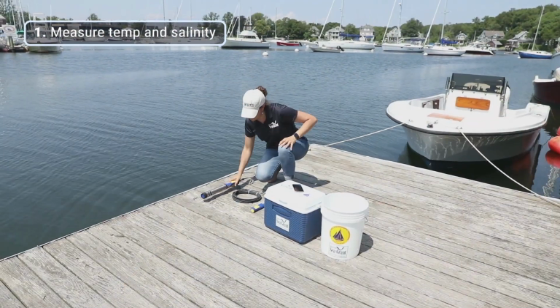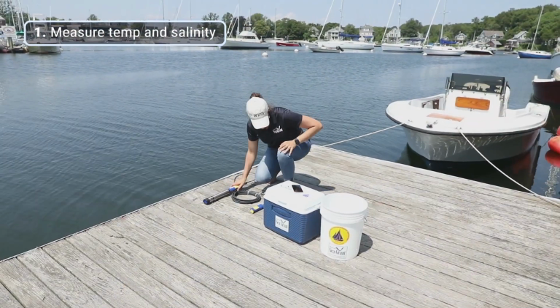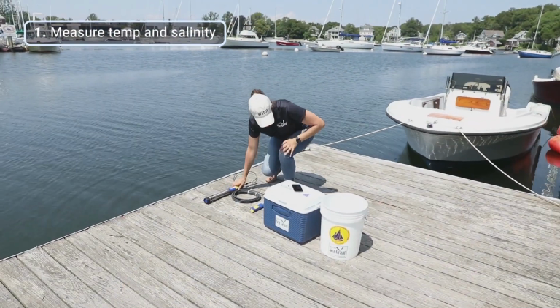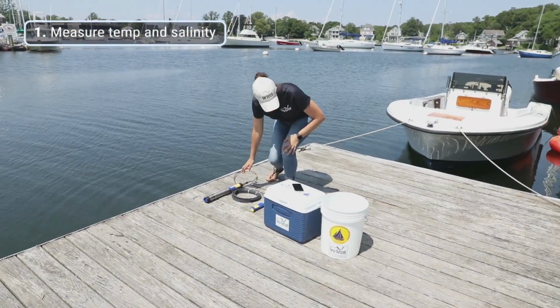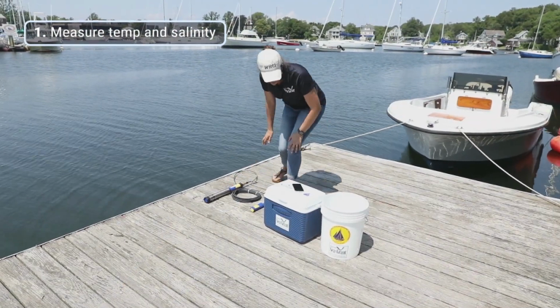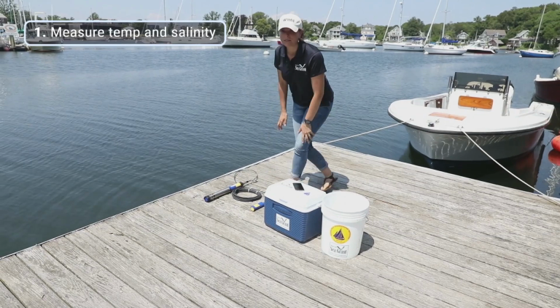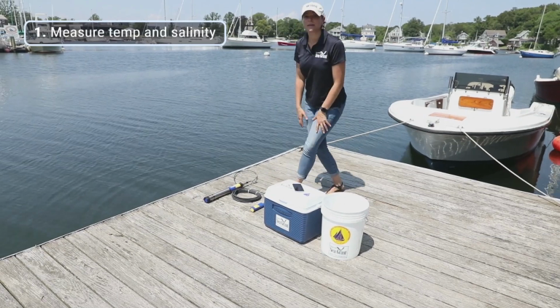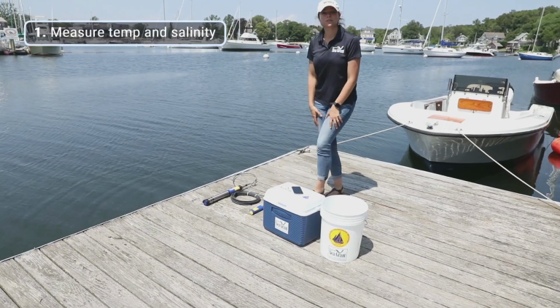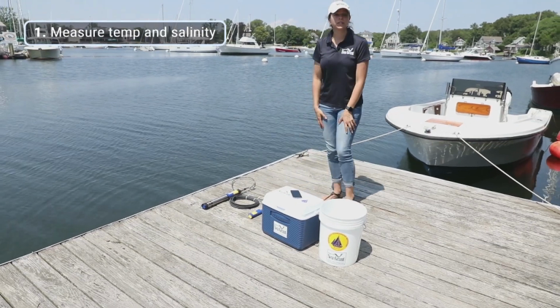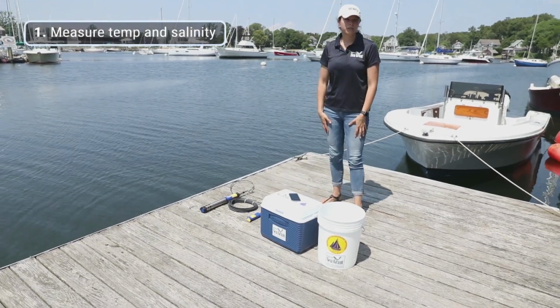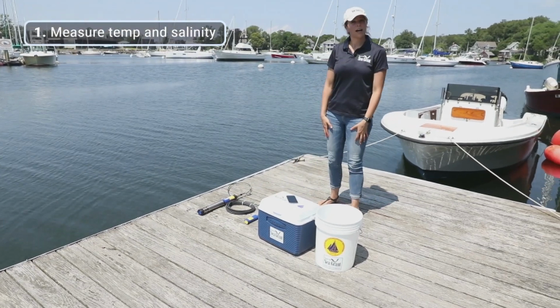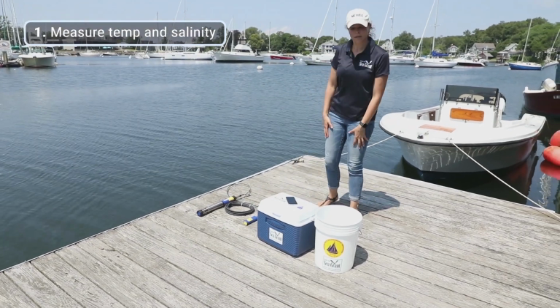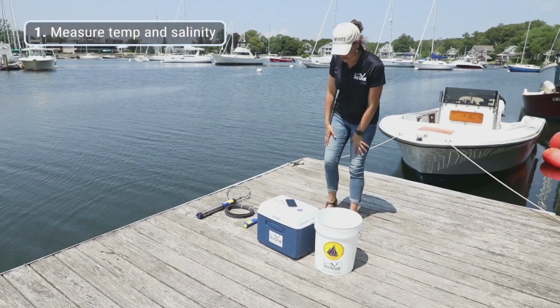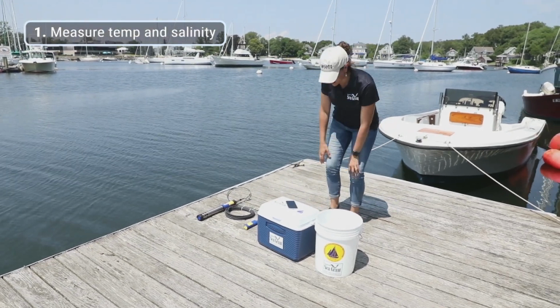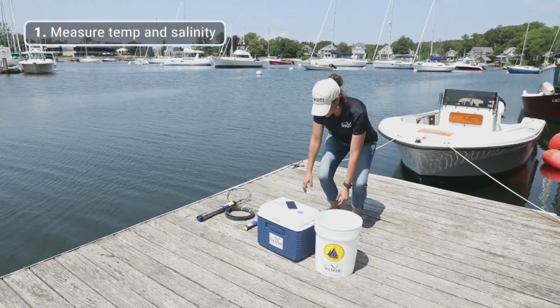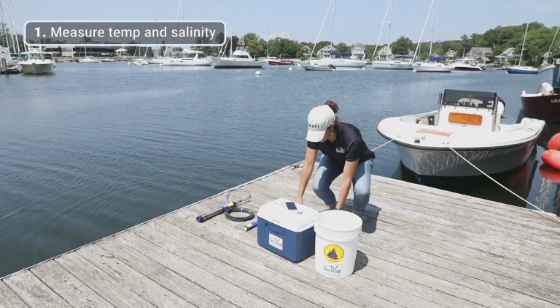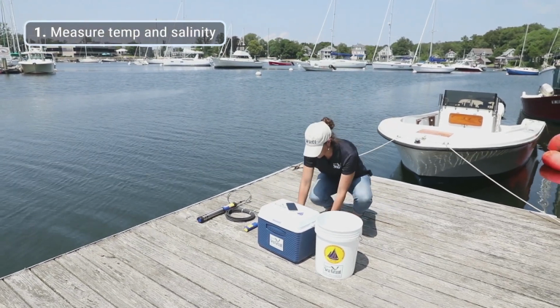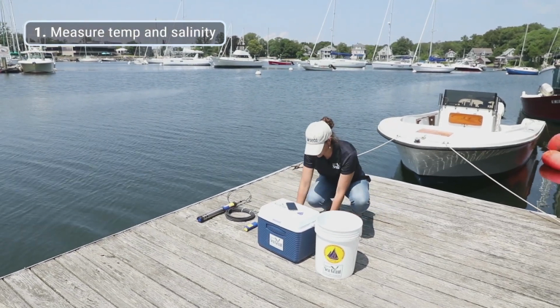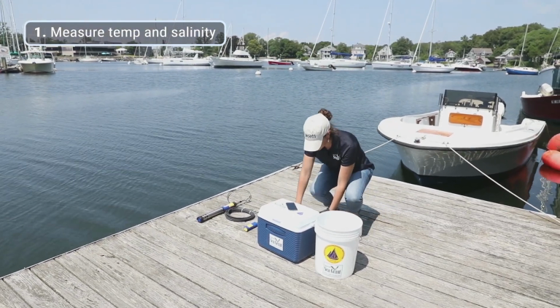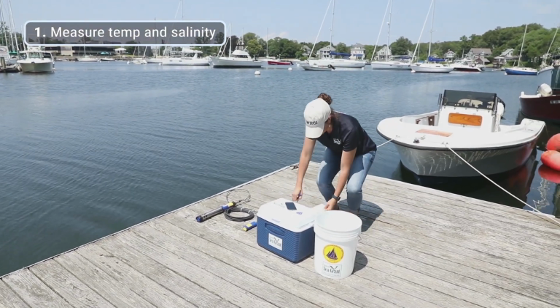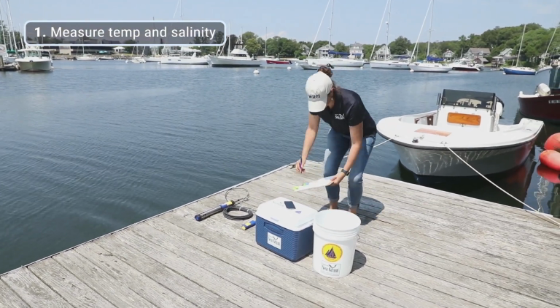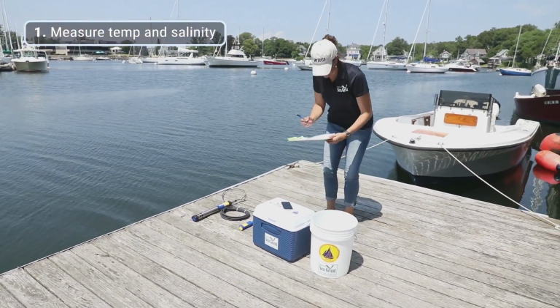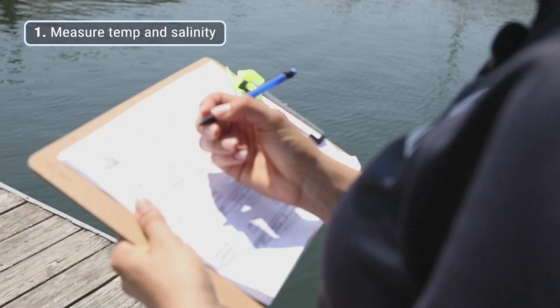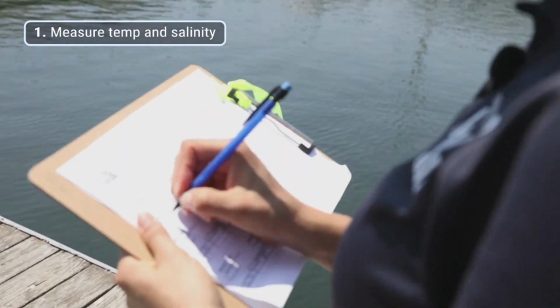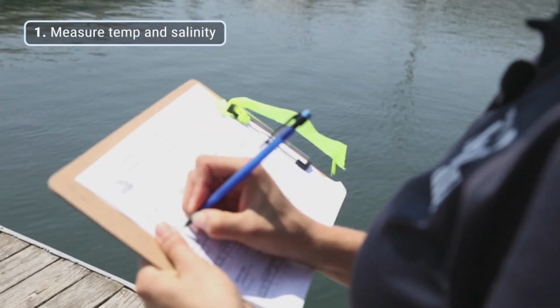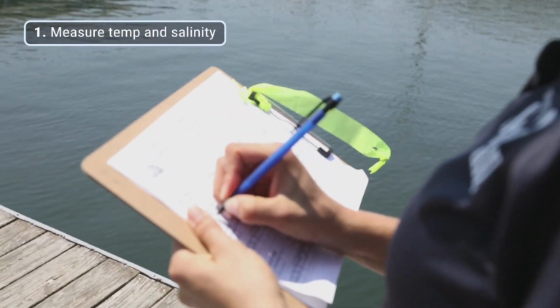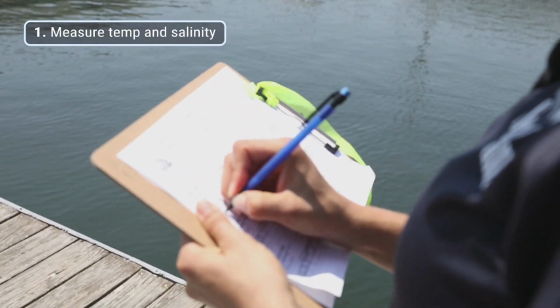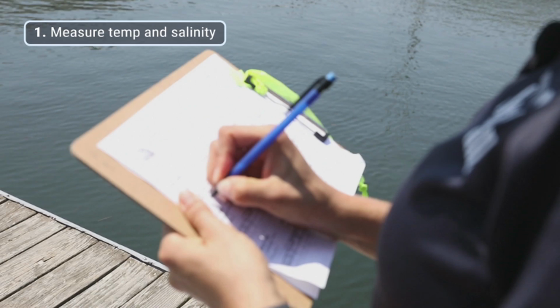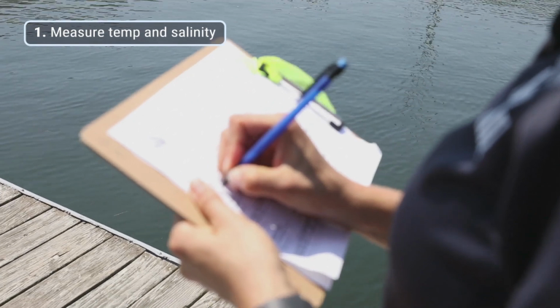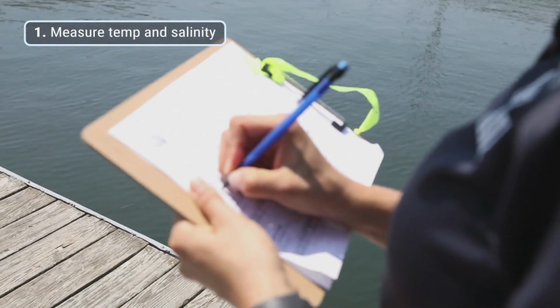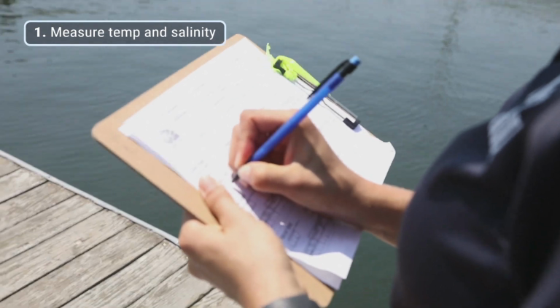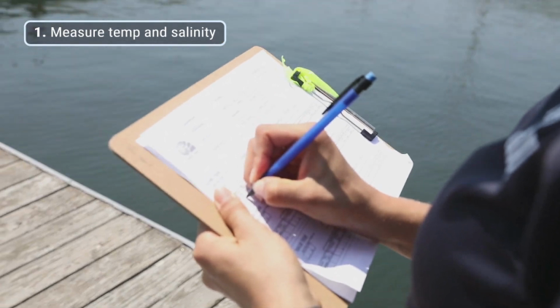It's really important to make sure we know the time that we collected that measurement, so I'm going to write that down on our data sheet.